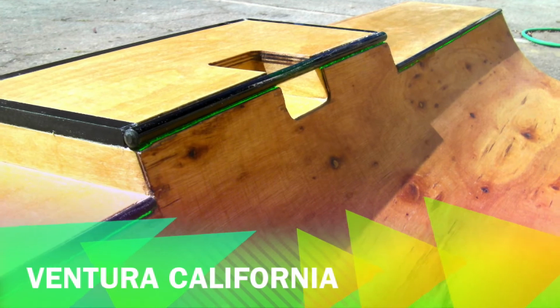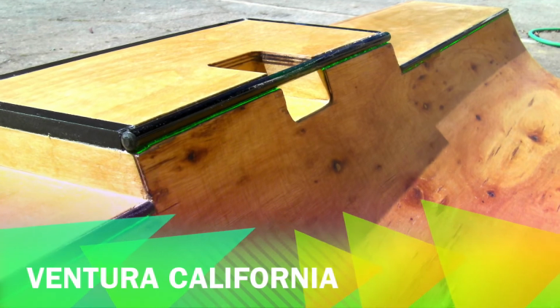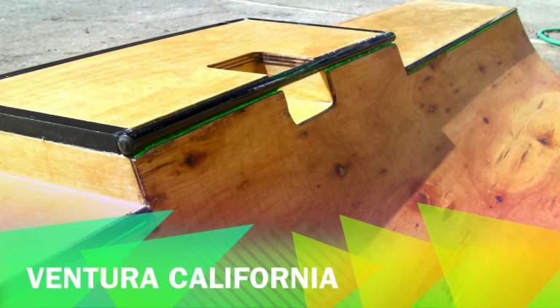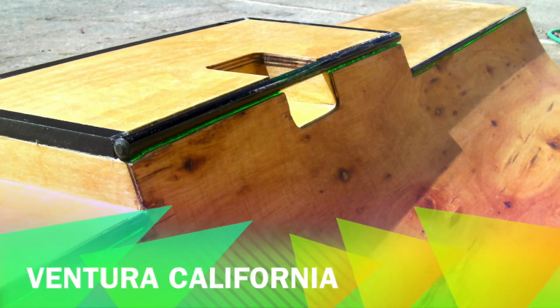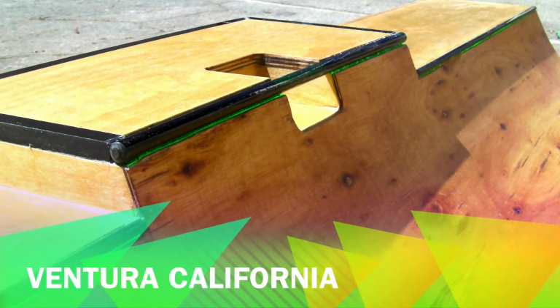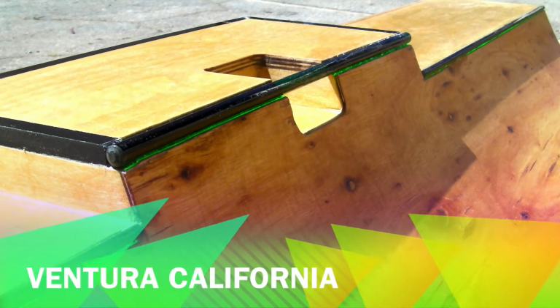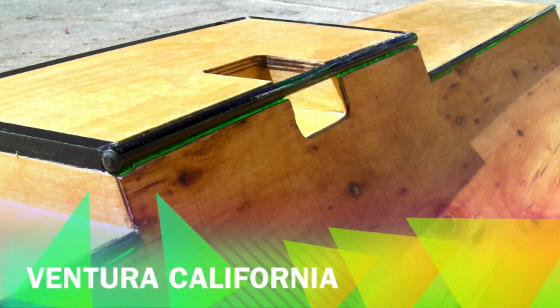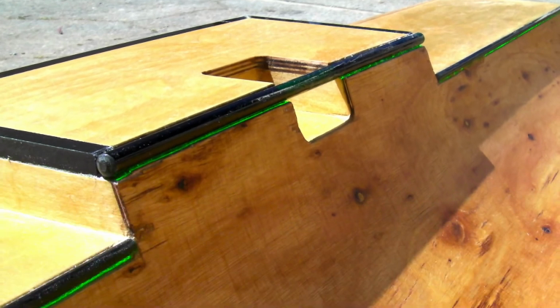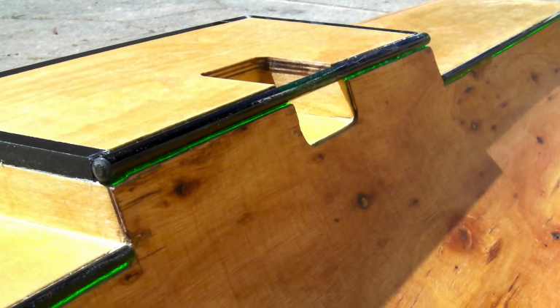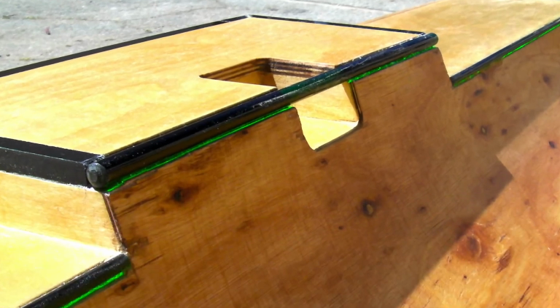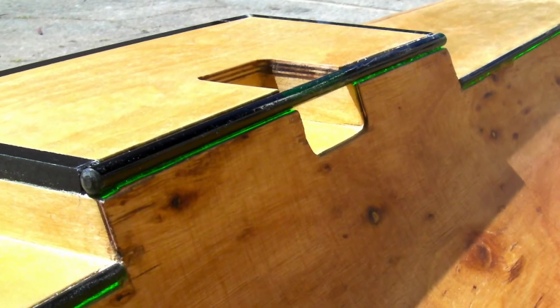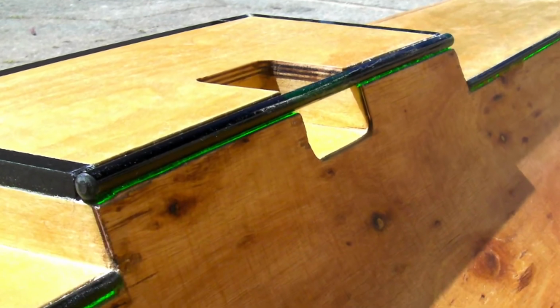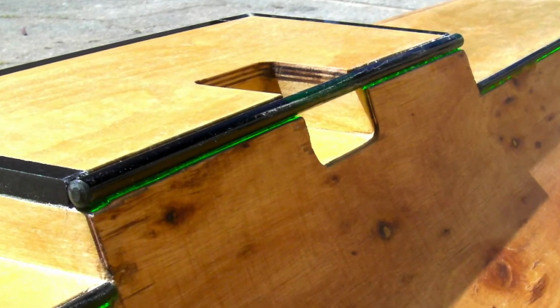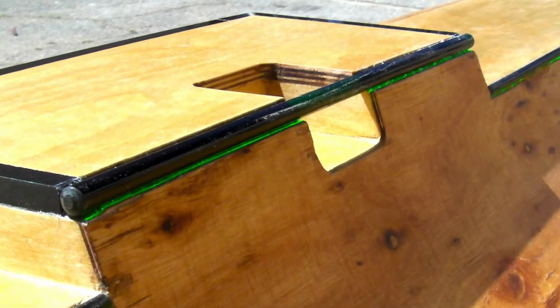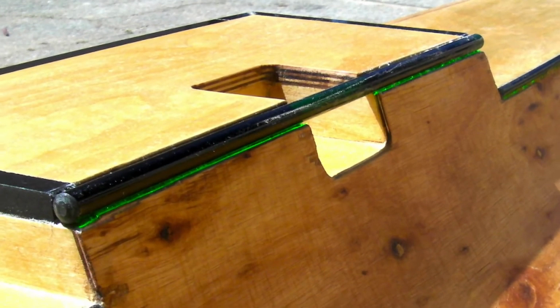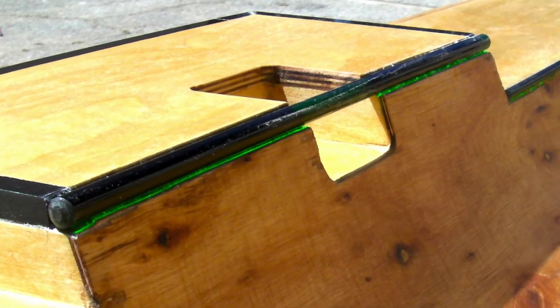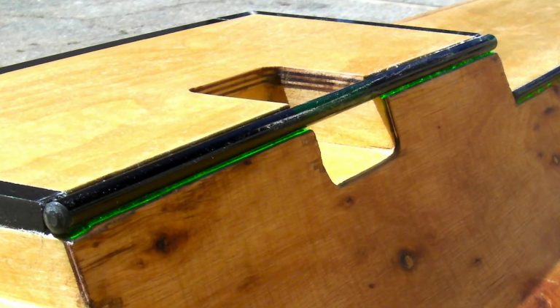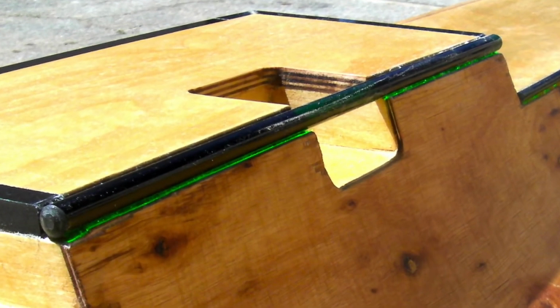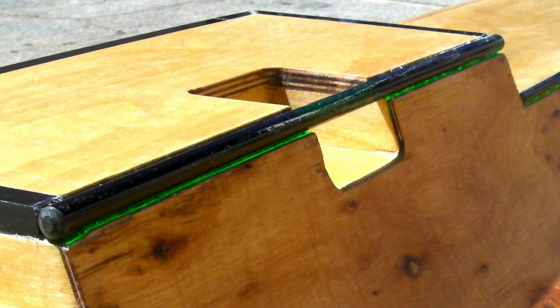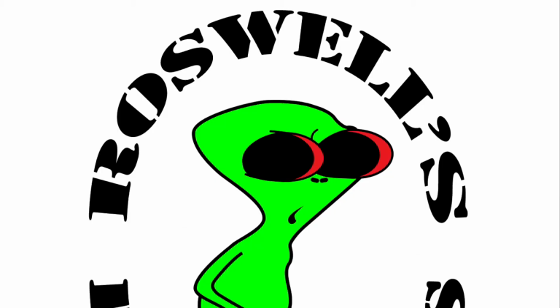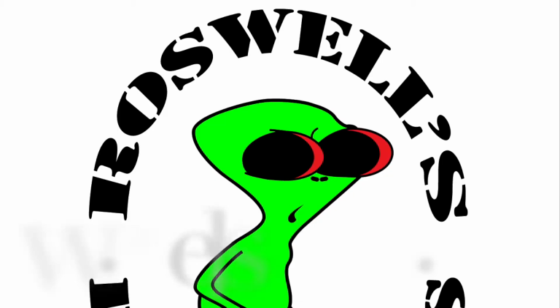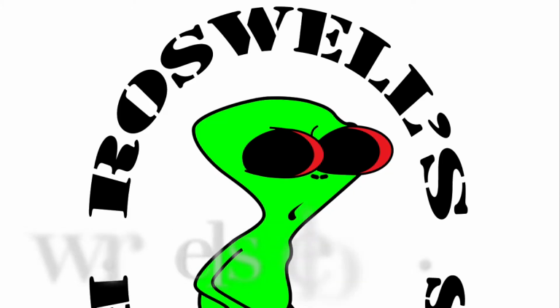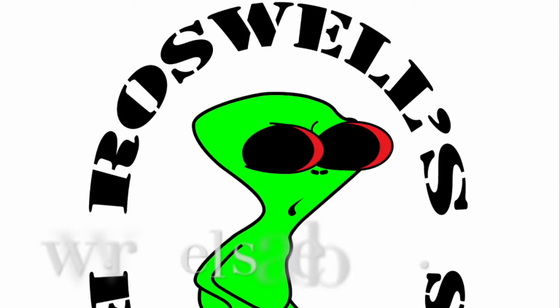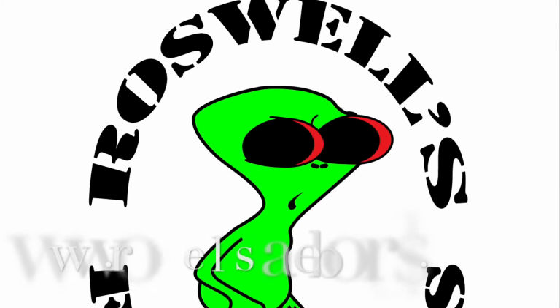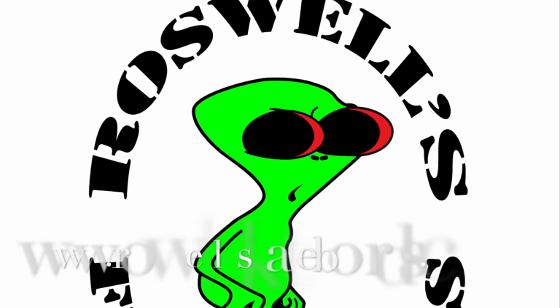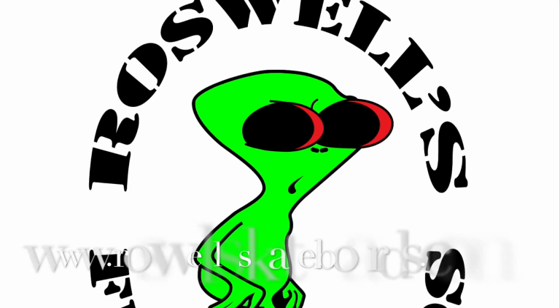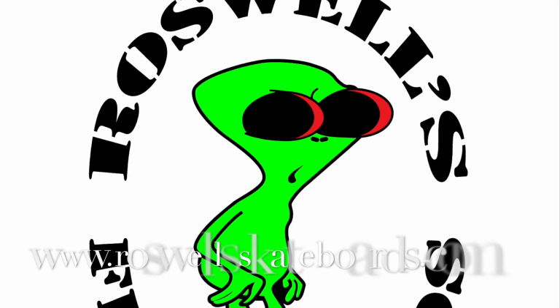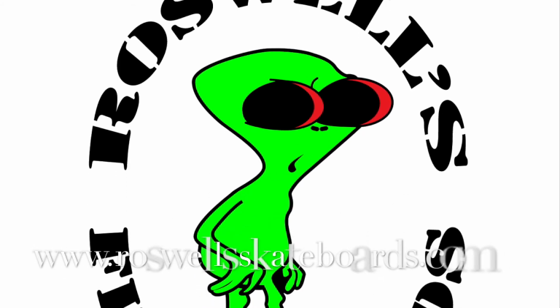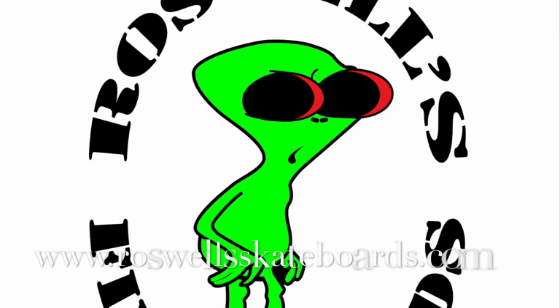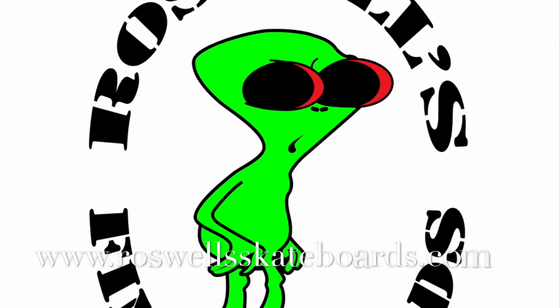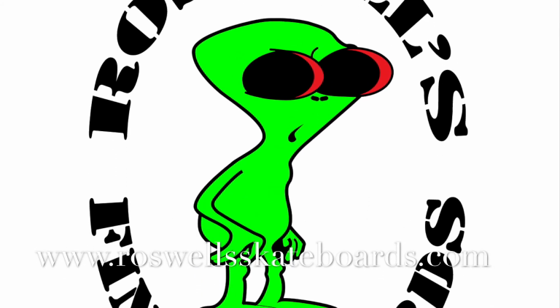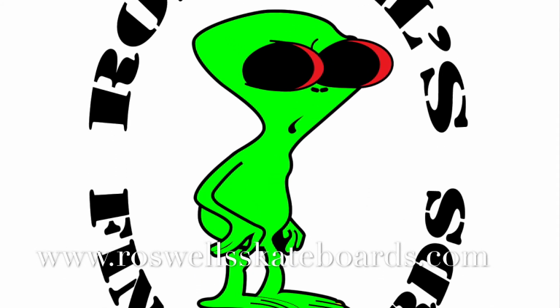Appreciate it for viewing. Go check it all out at RoswellSkateboards.com and peace out.